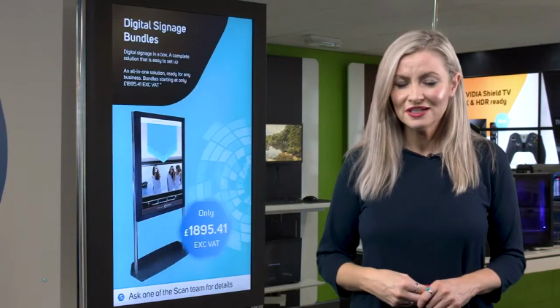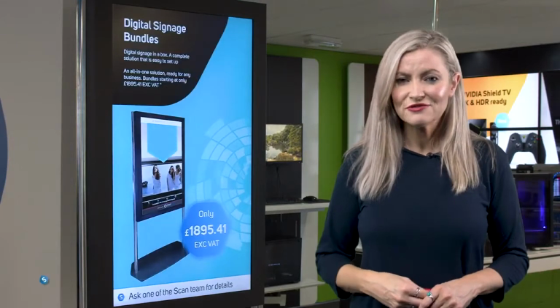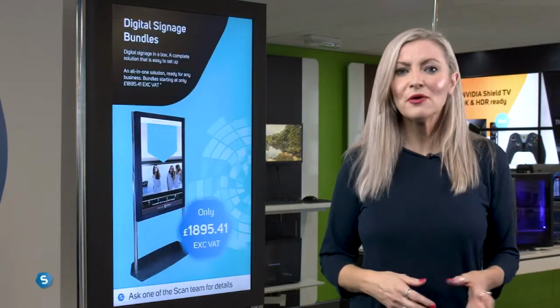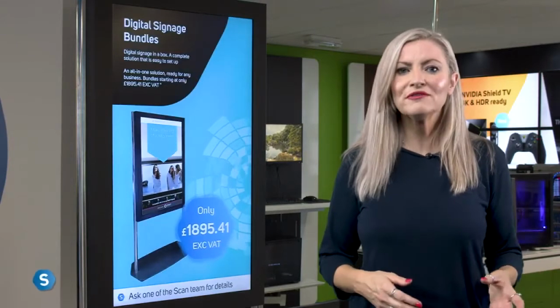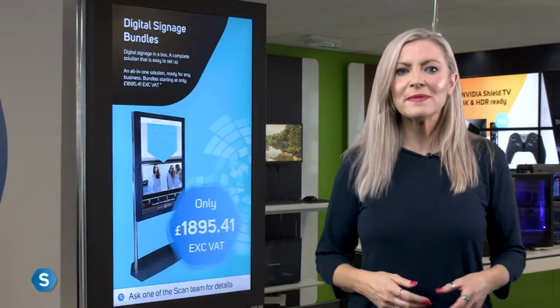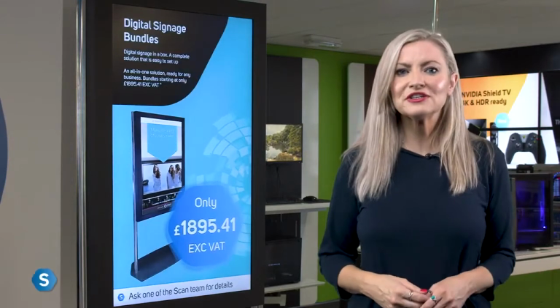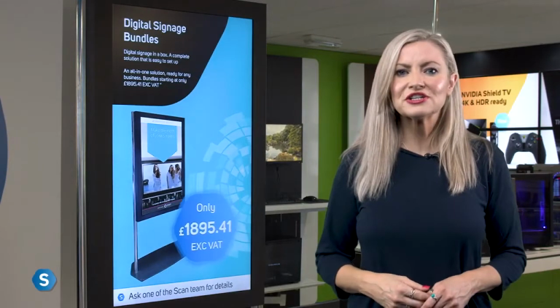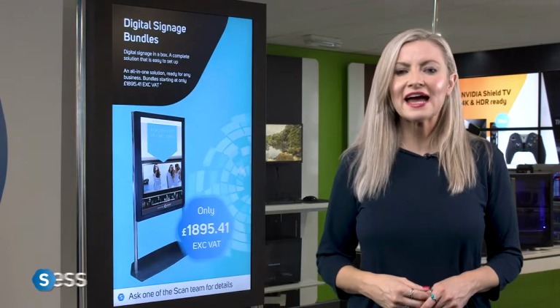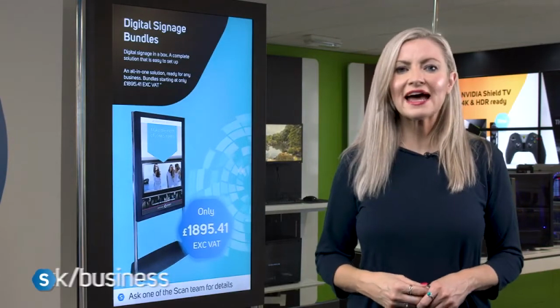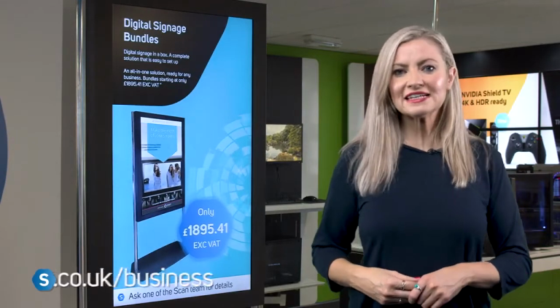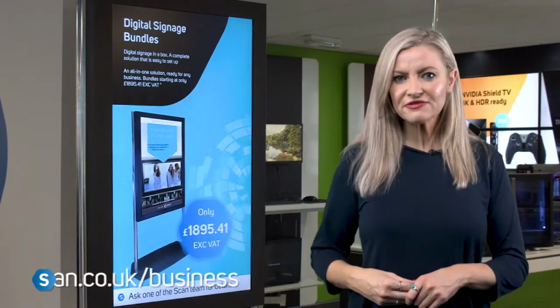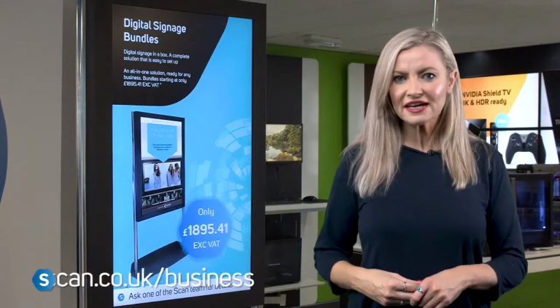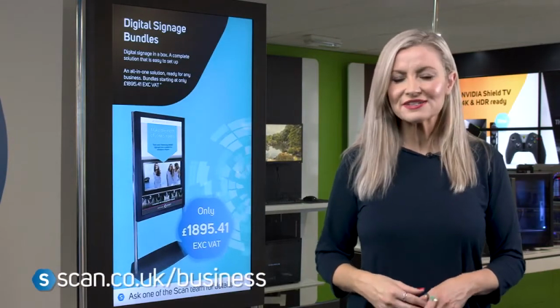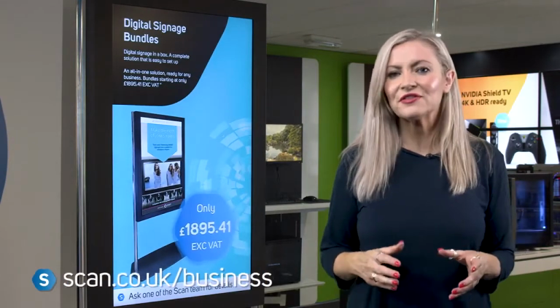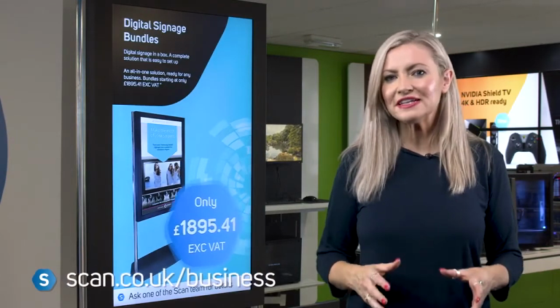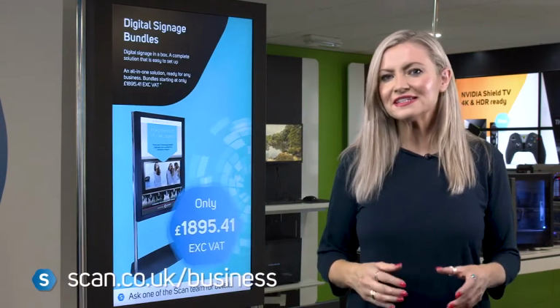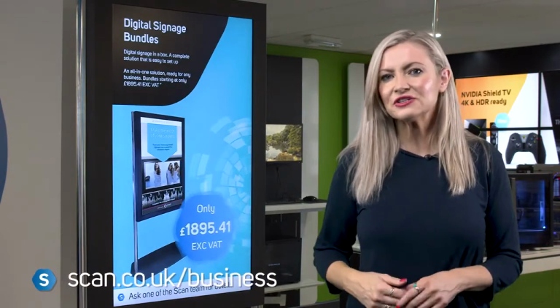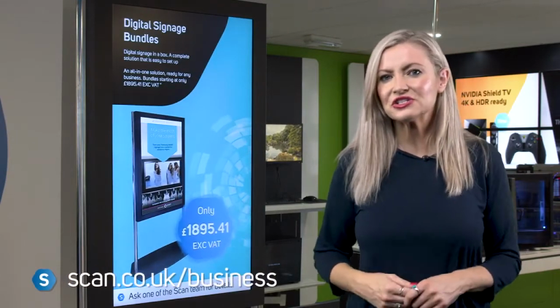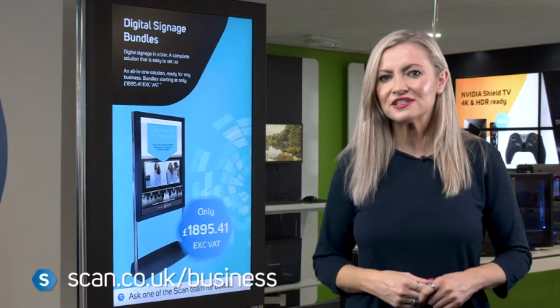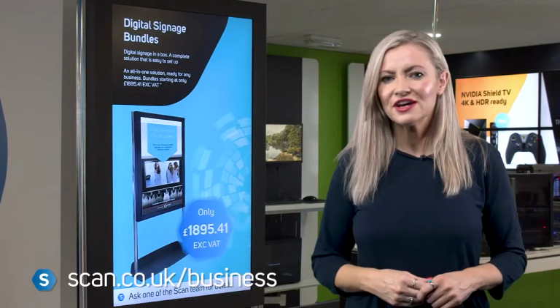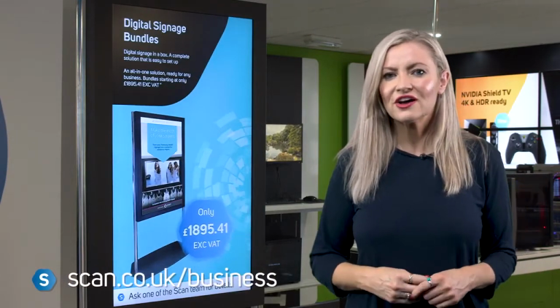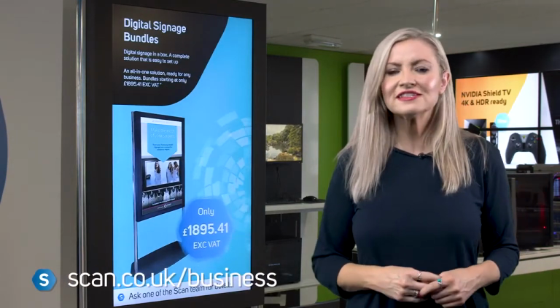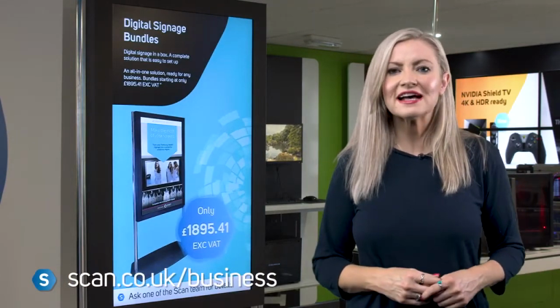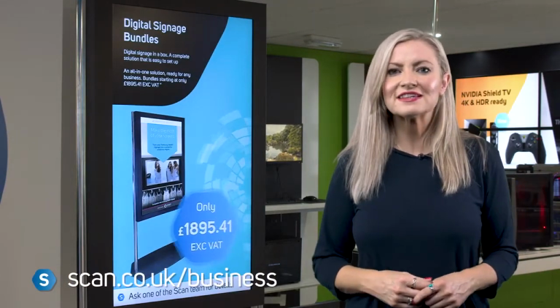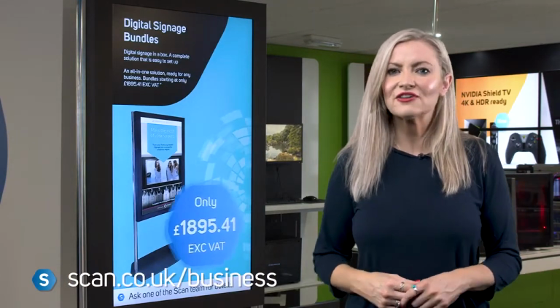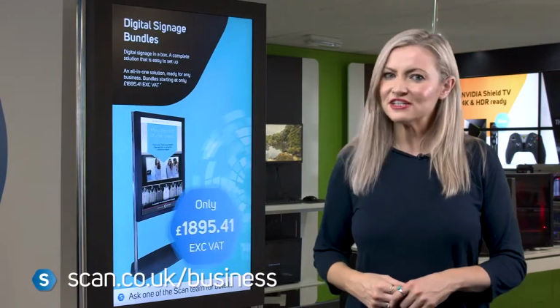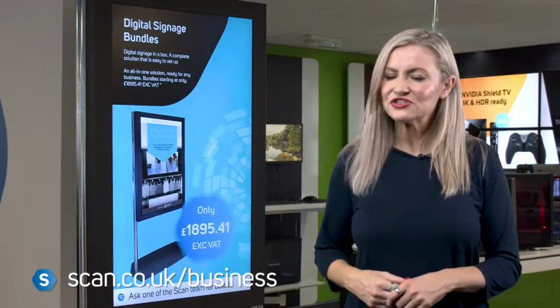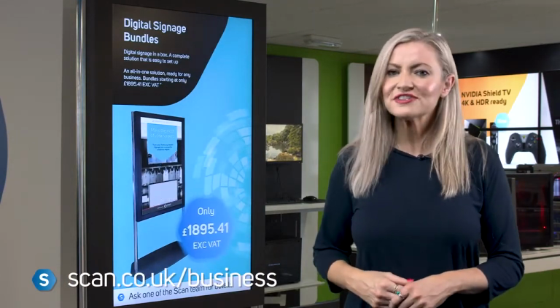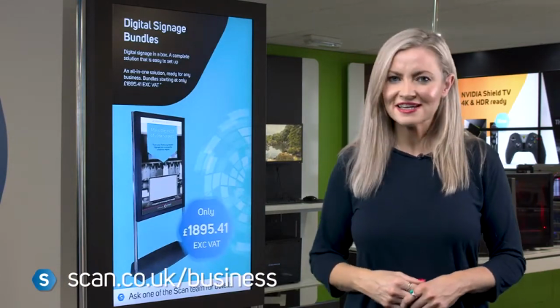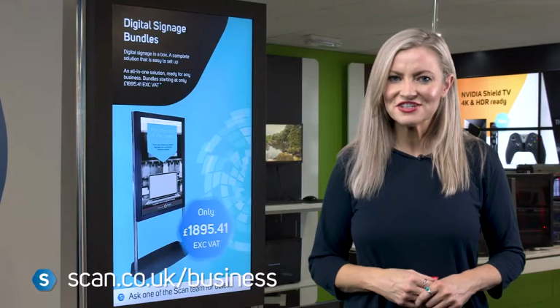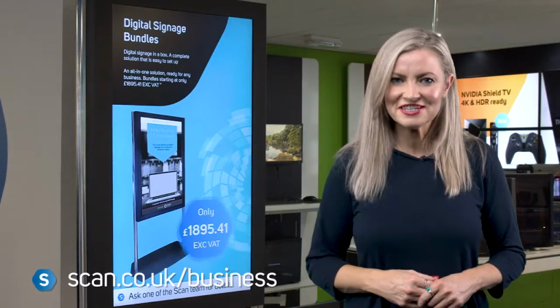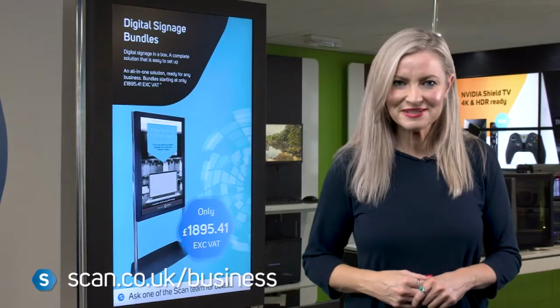For more information and advice on these solutions, contact our digital signage team.